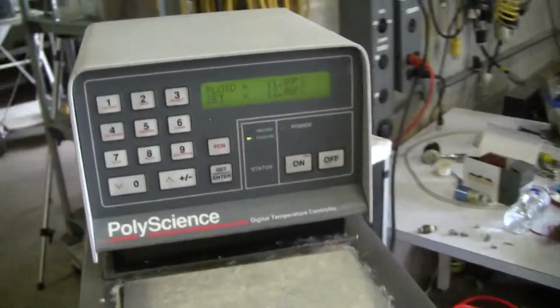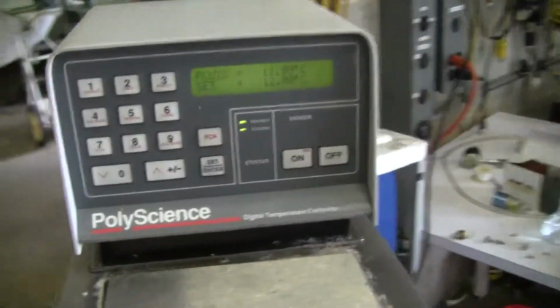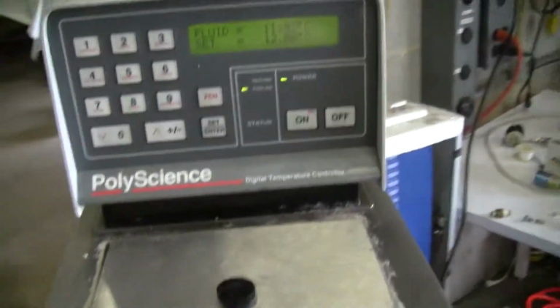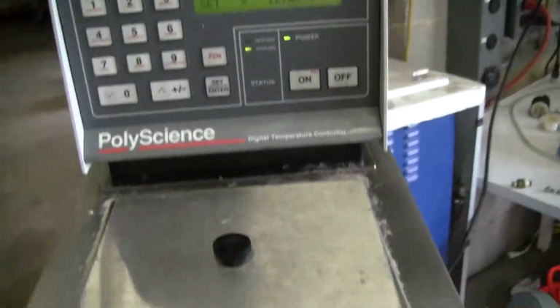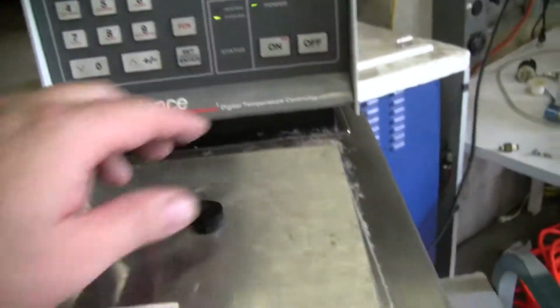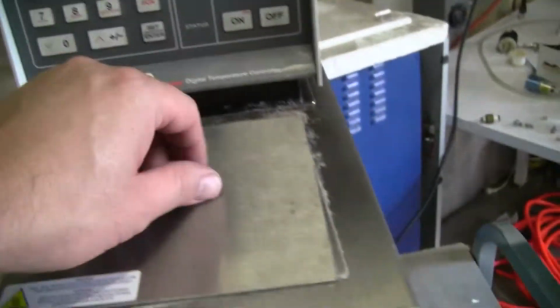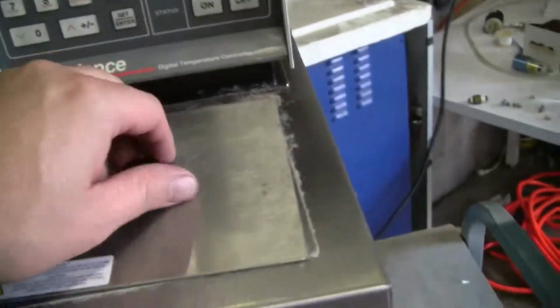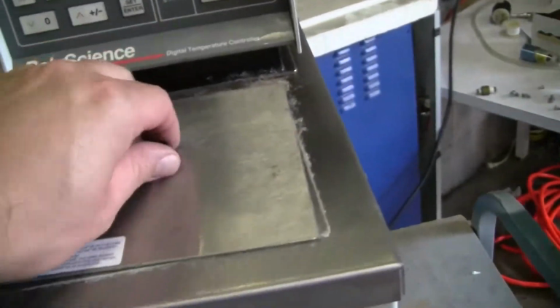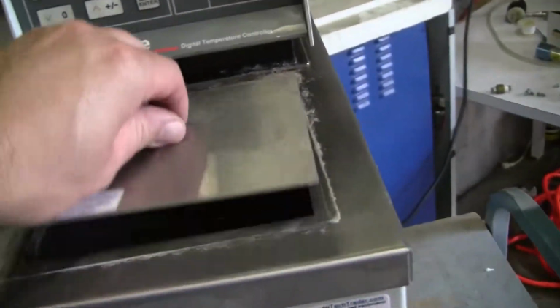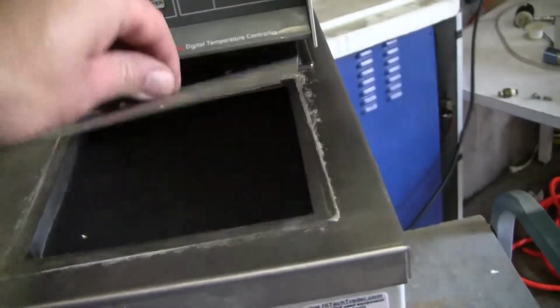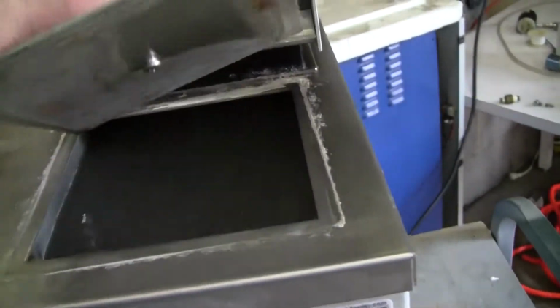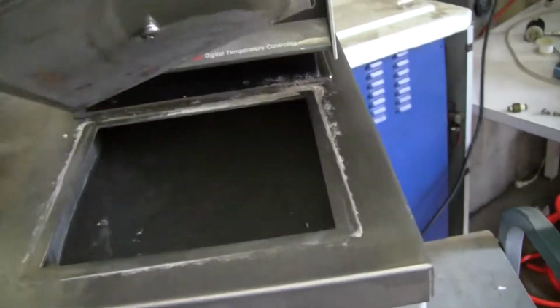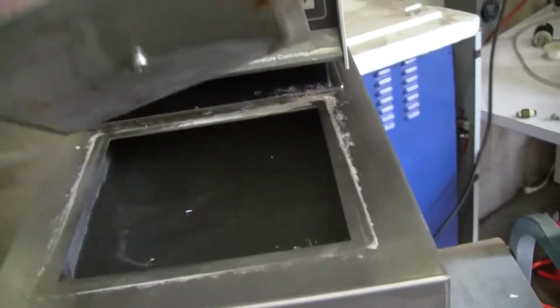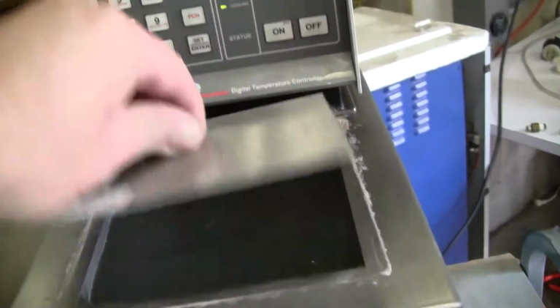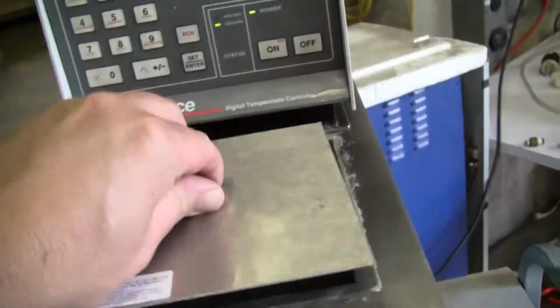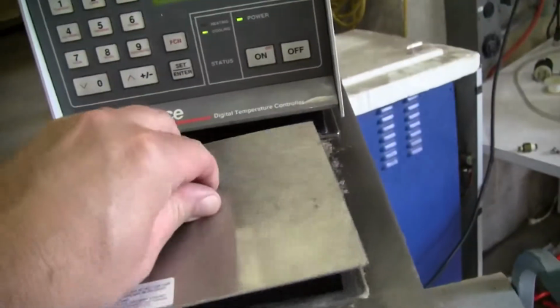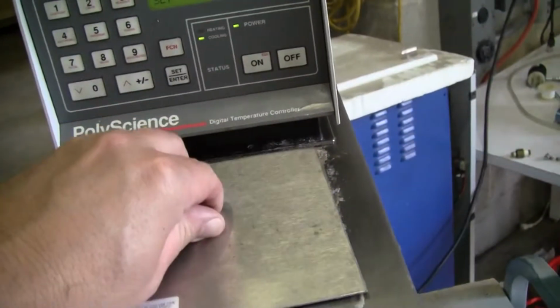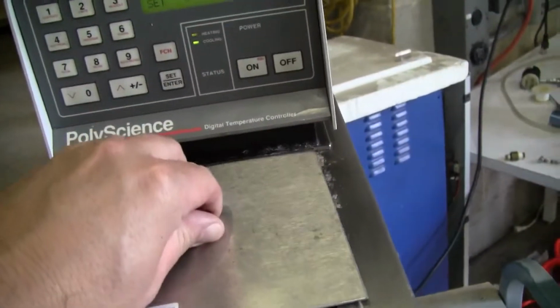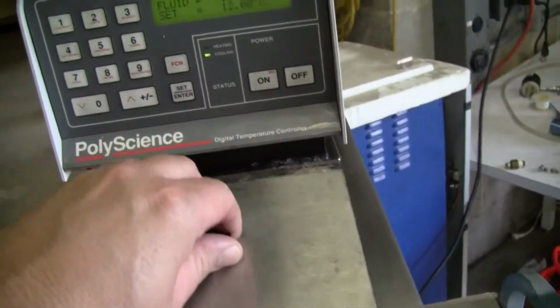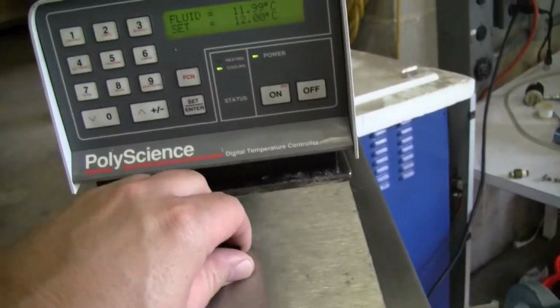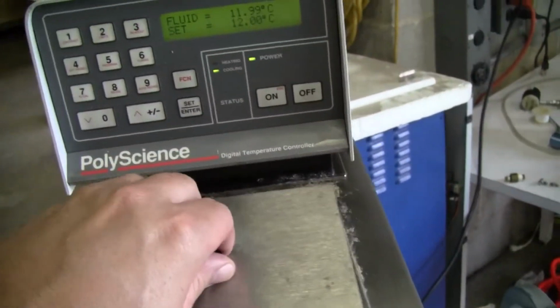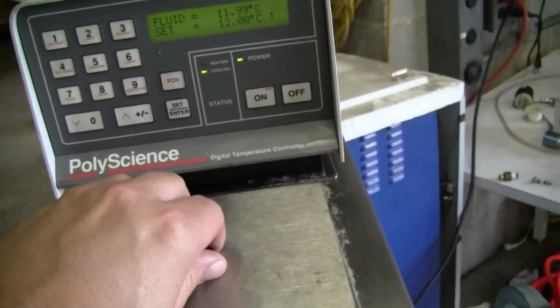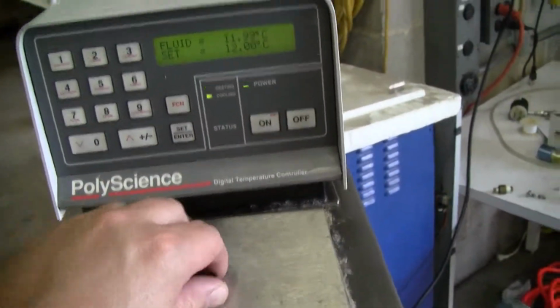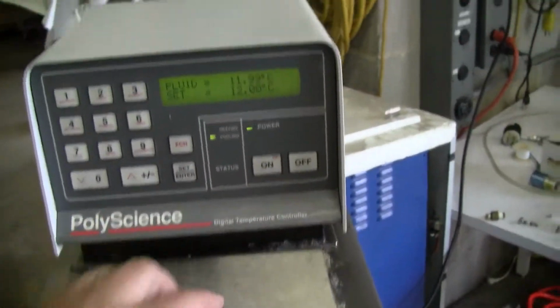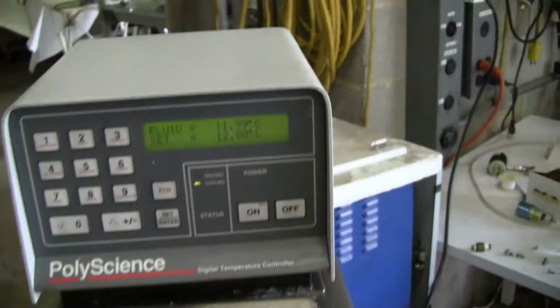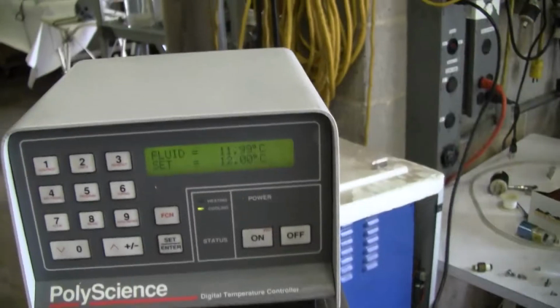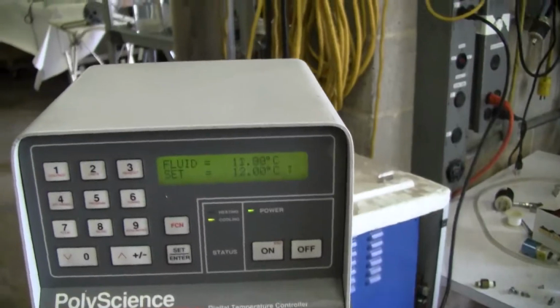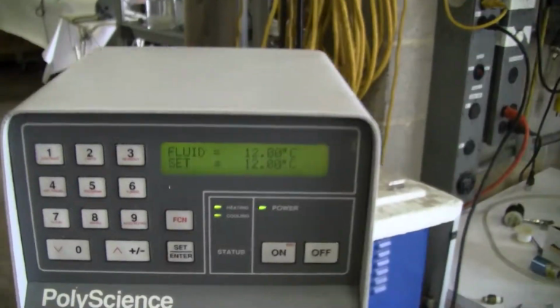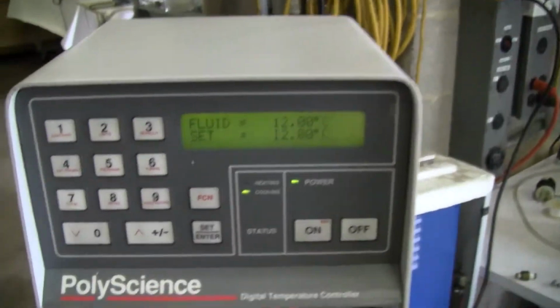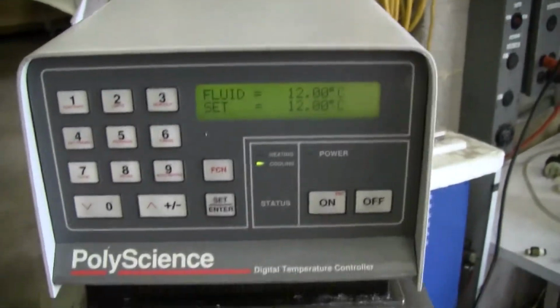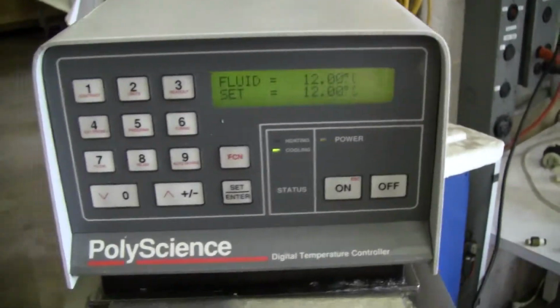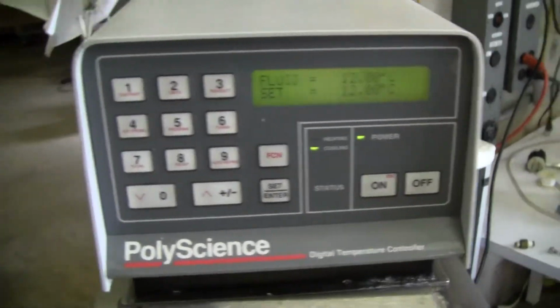As you can see, it's a very hot day in the warehouse. However, it is cooling down quite nicely to that set point of 12 degrees.